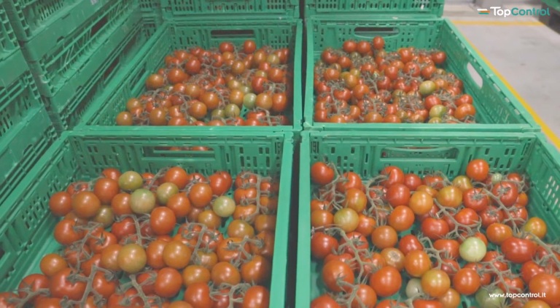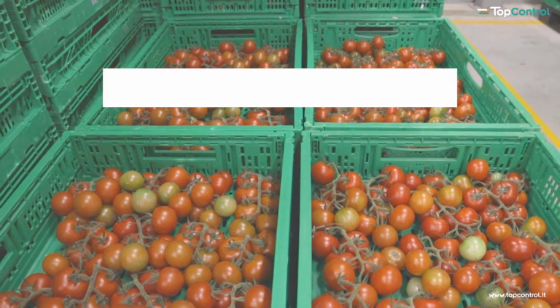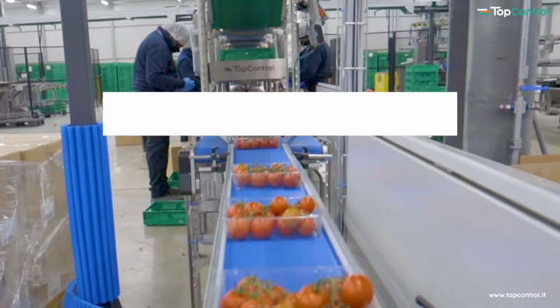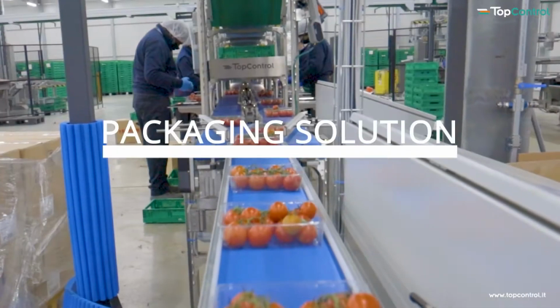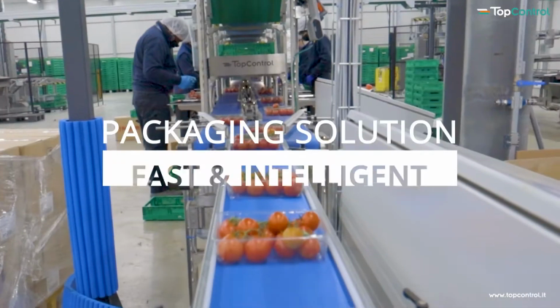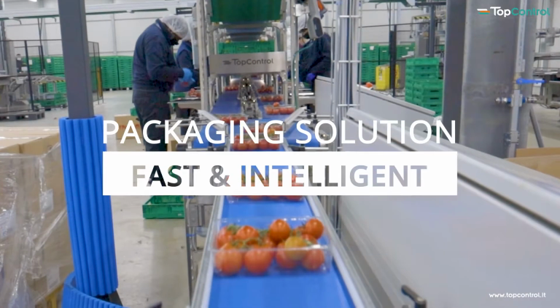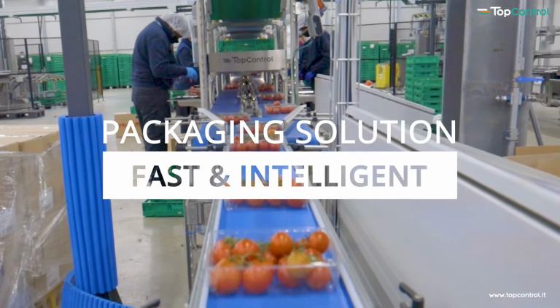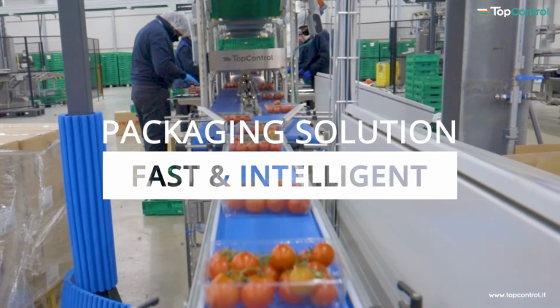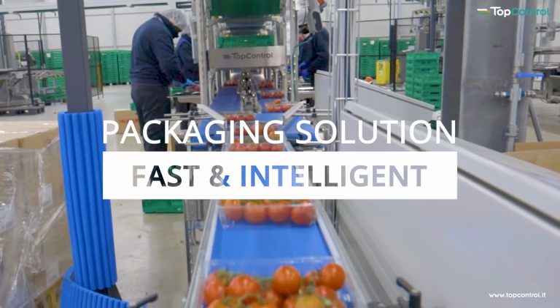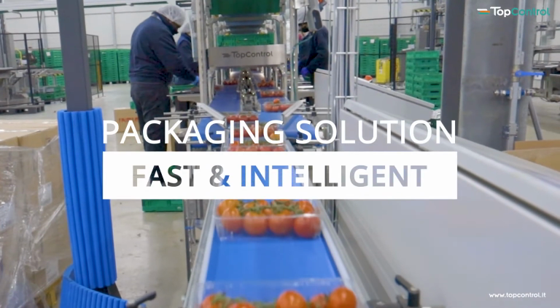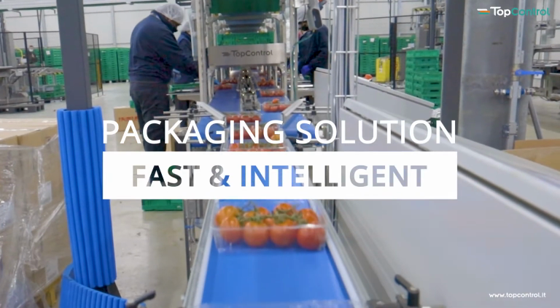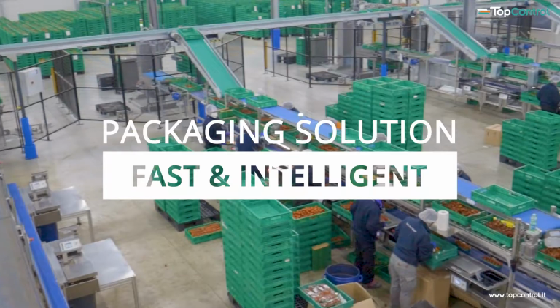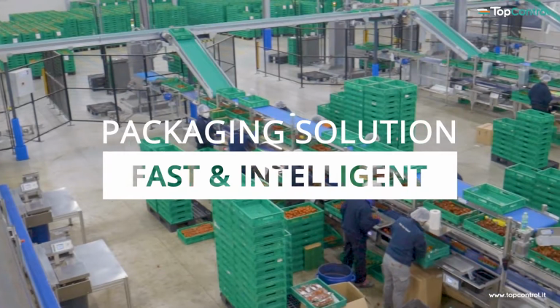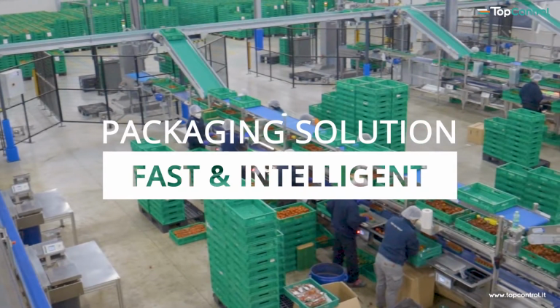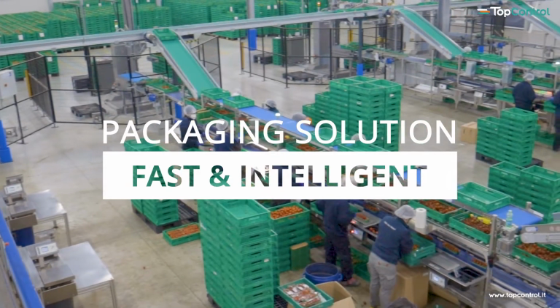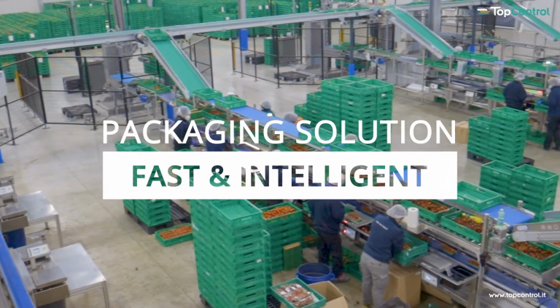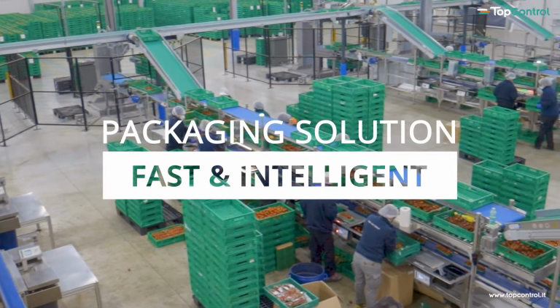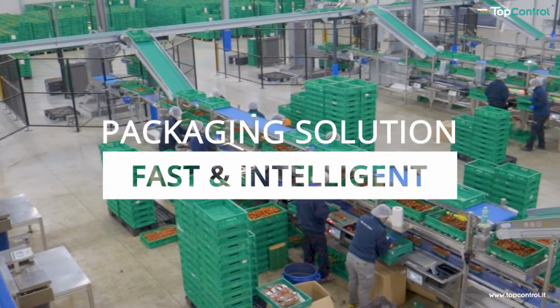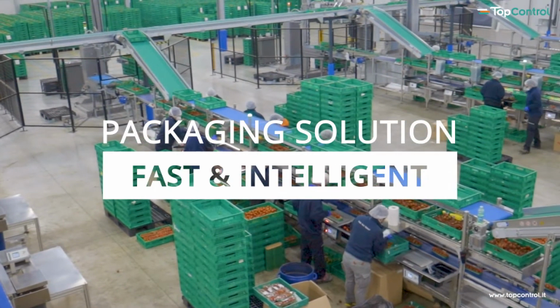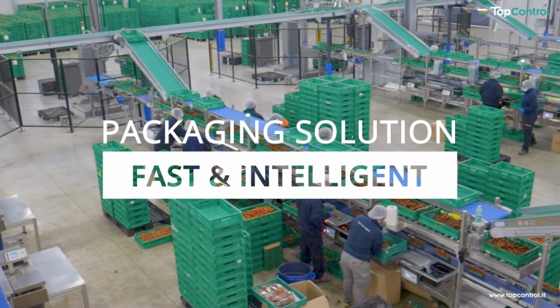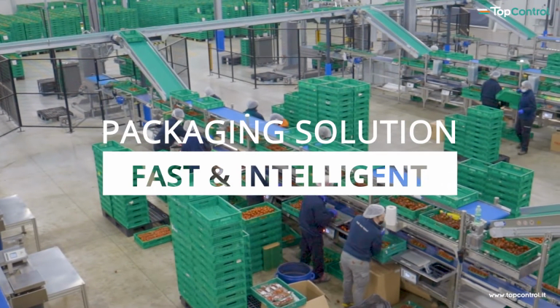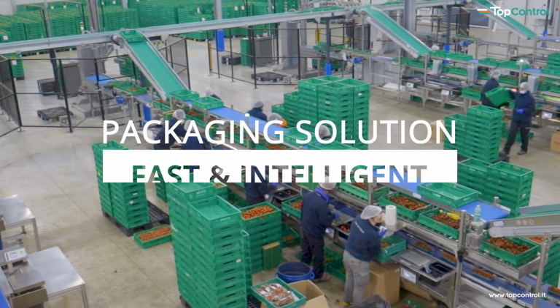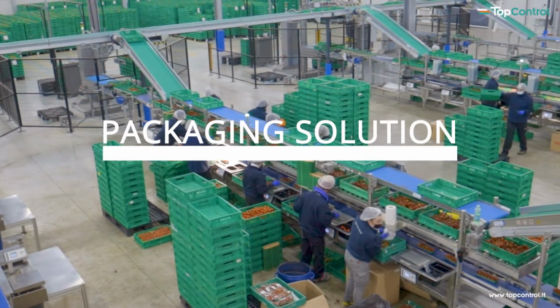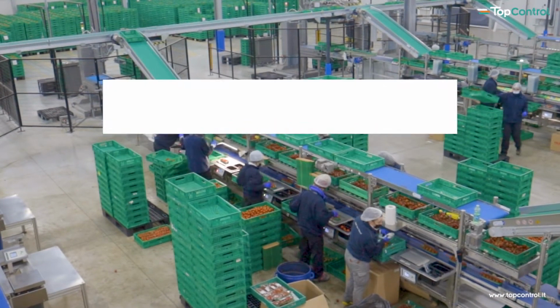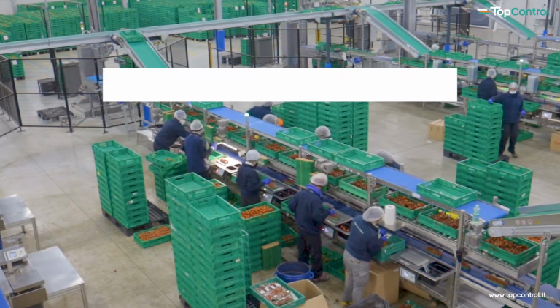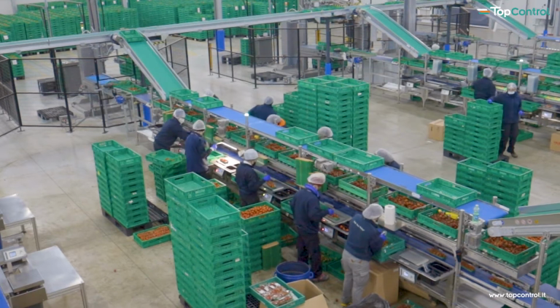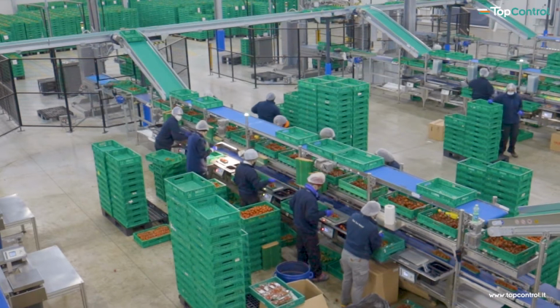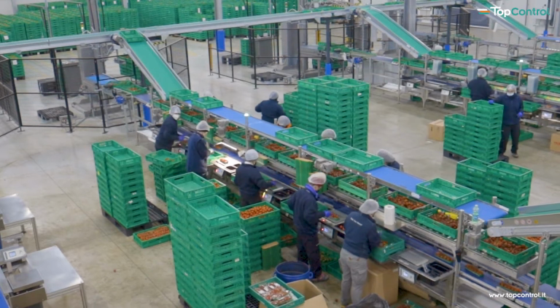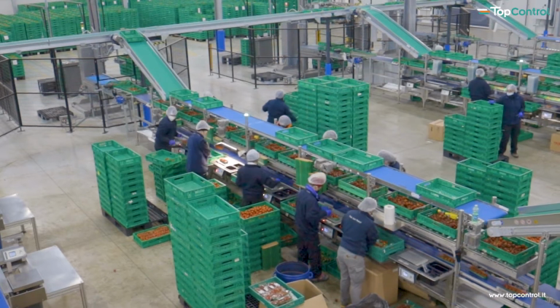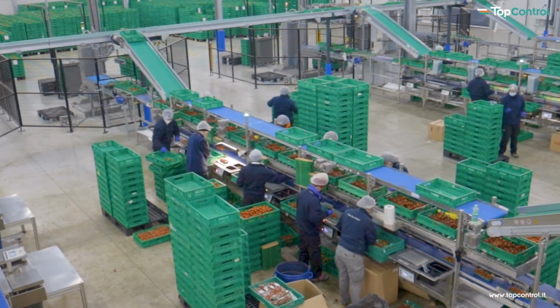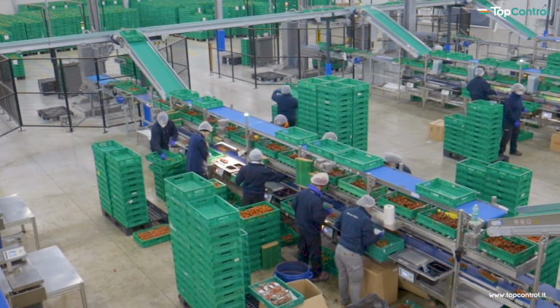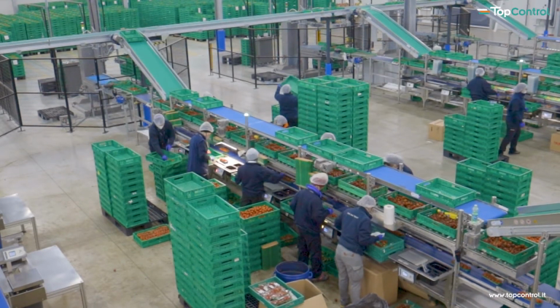The Top Control packing lines are precise and cutting-edge, customized lines for every requirement.